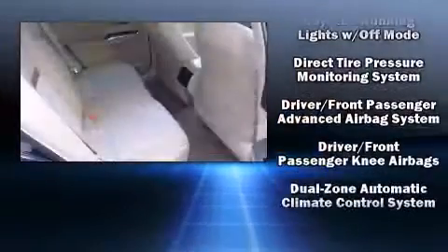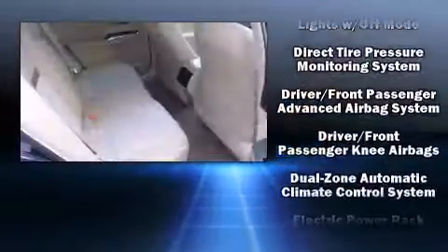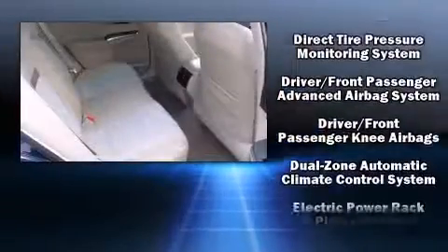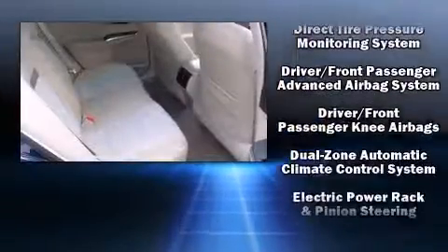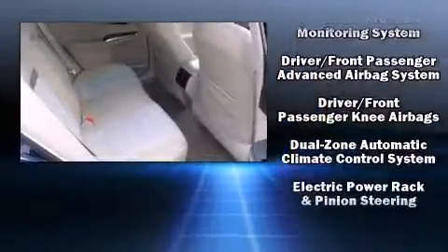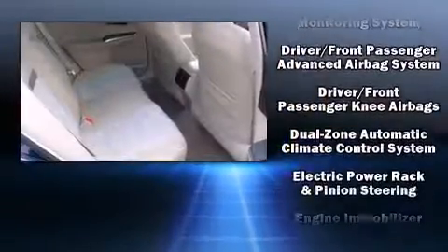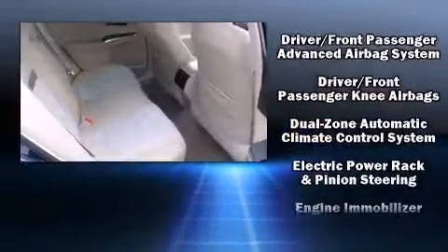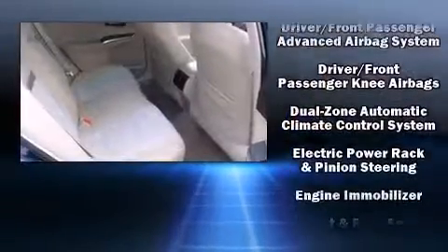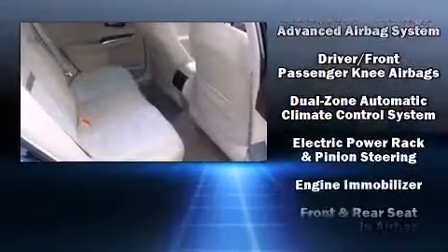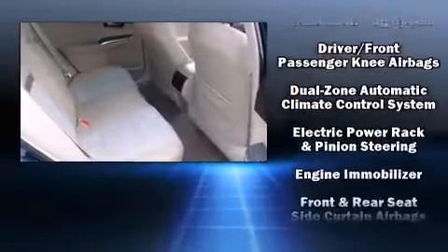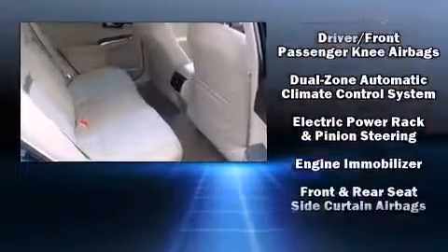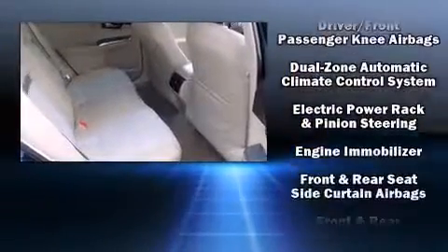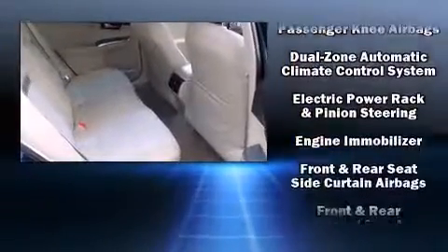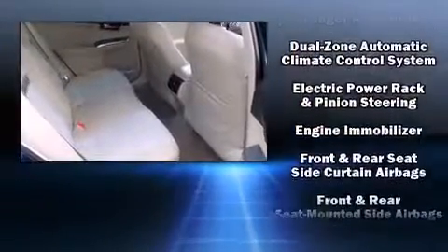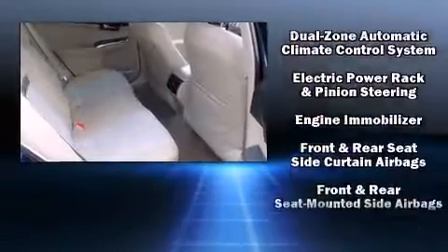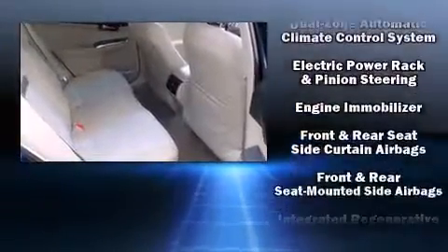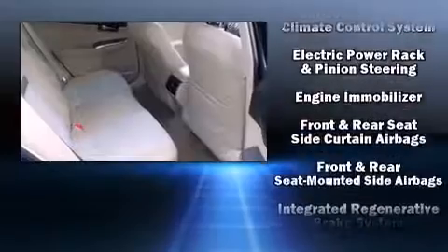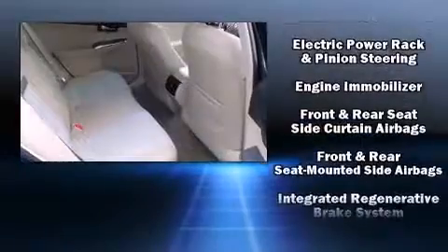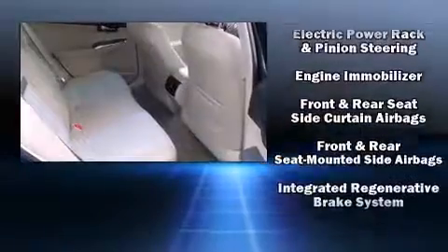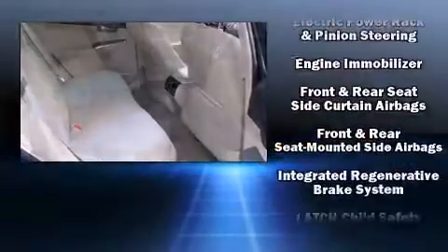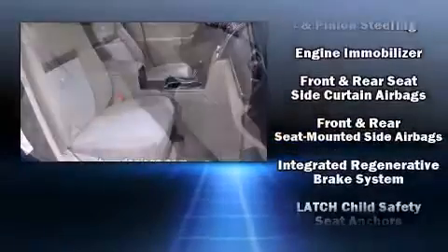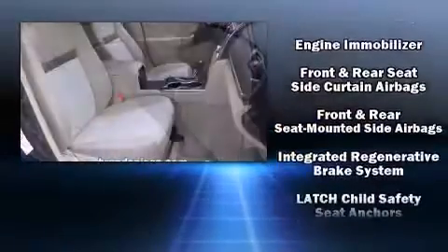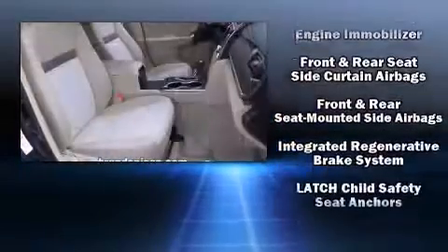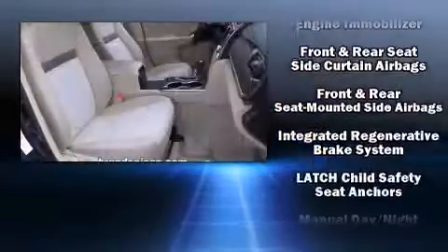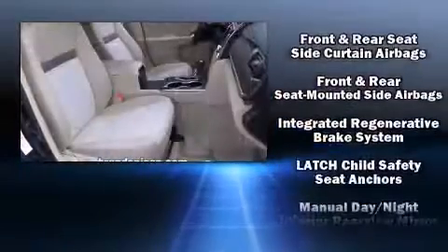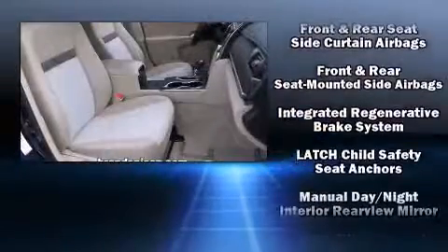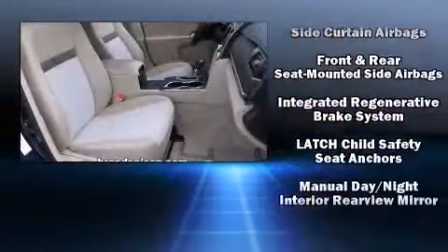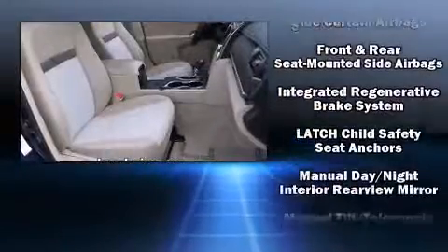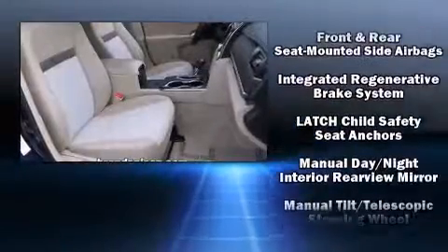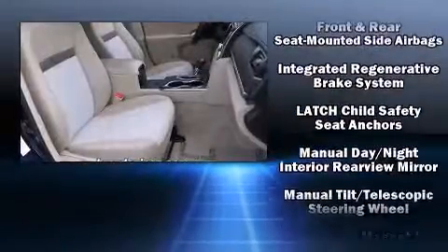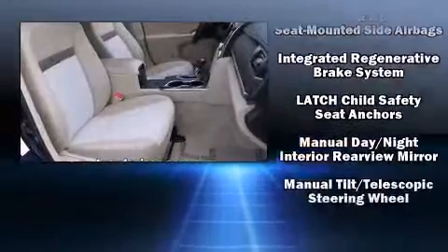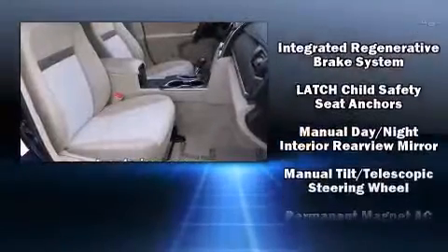In the event of a rollover collision, side-curtain airbags provide additional protection for outboard-seated passengers.